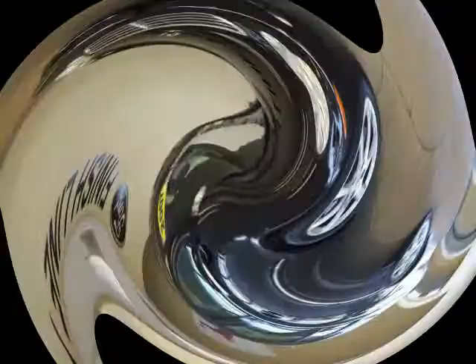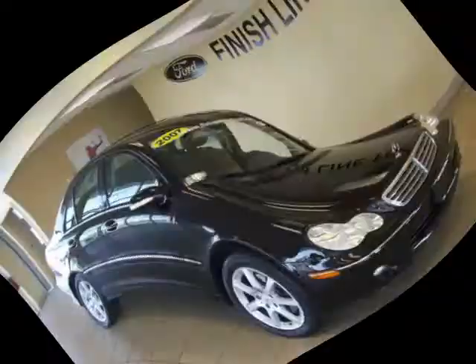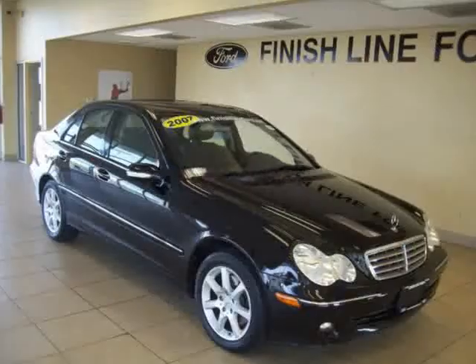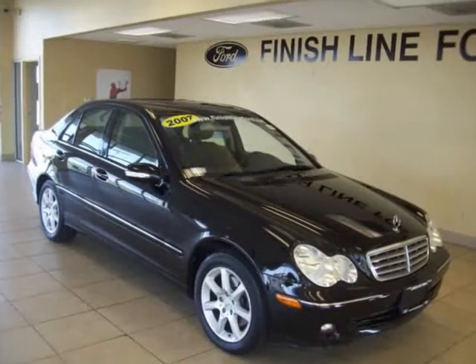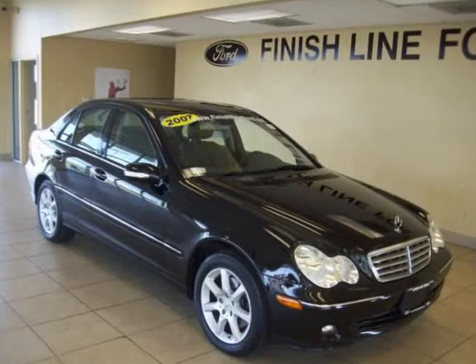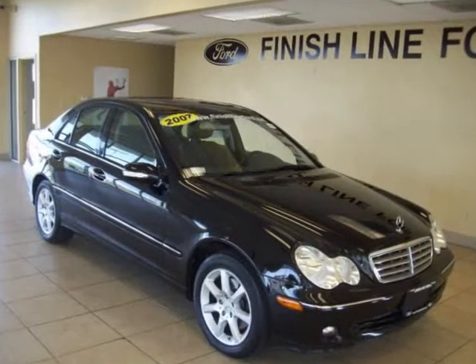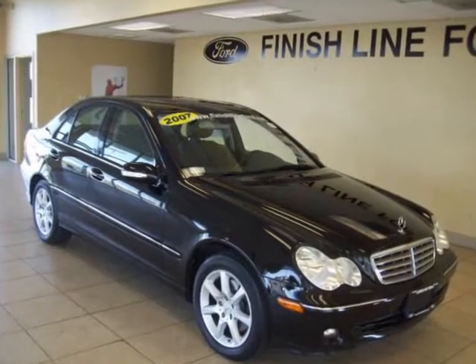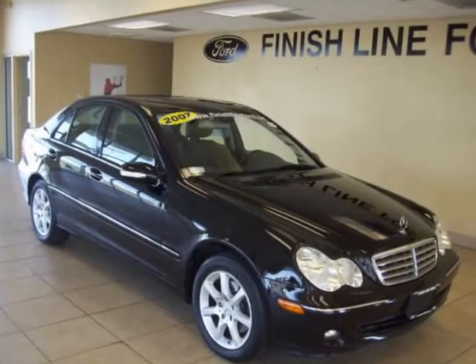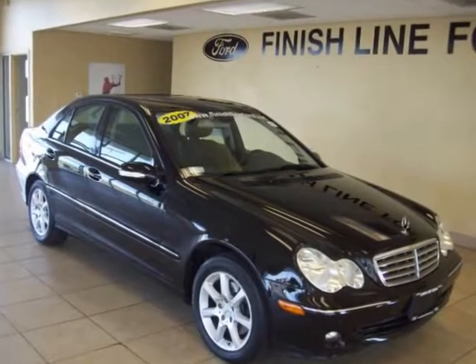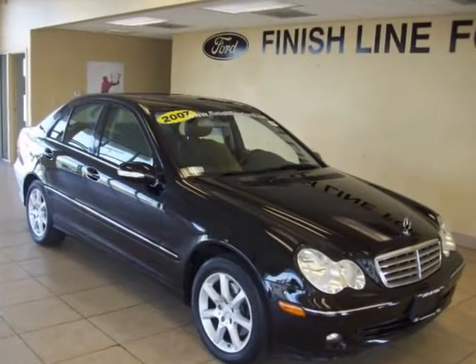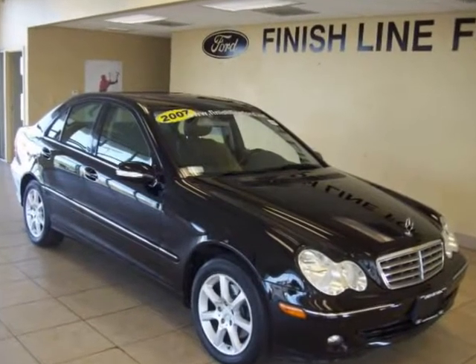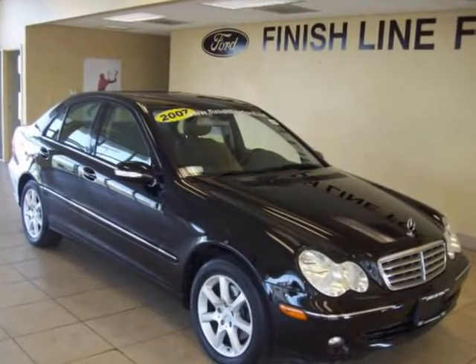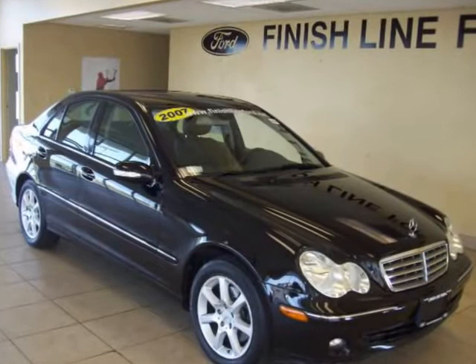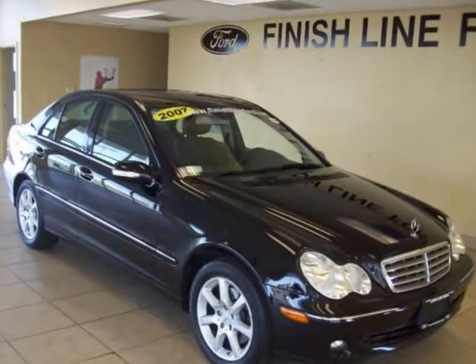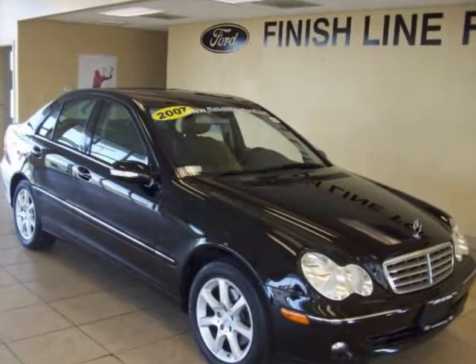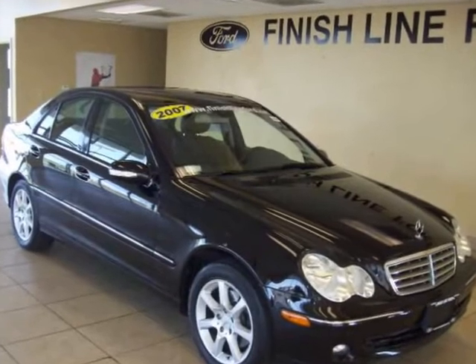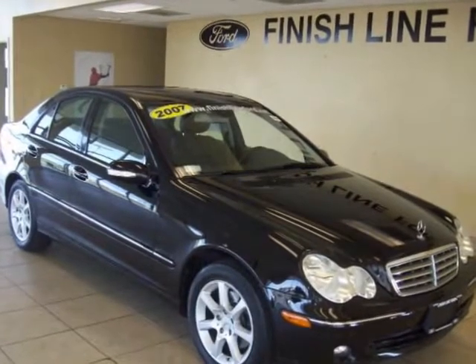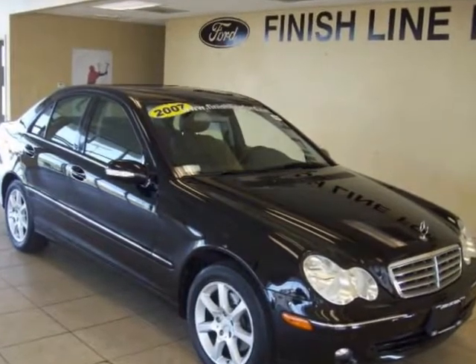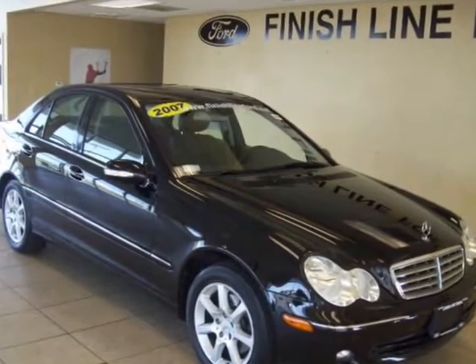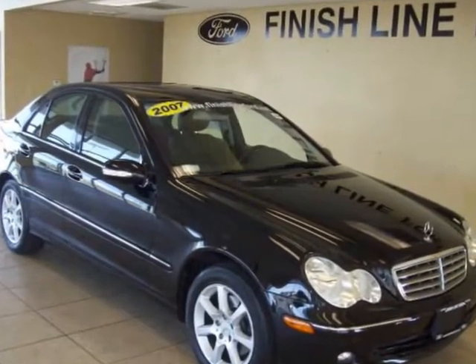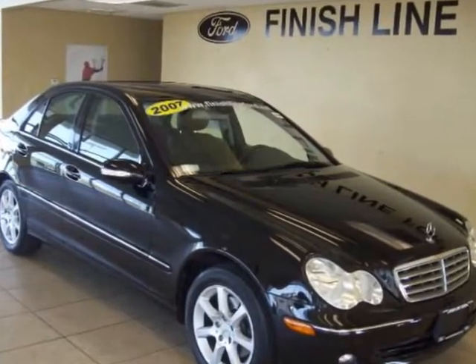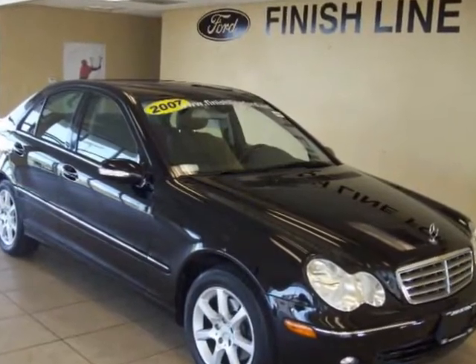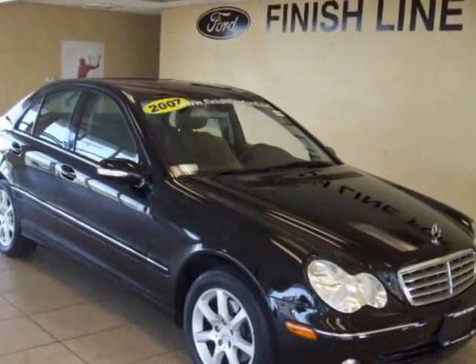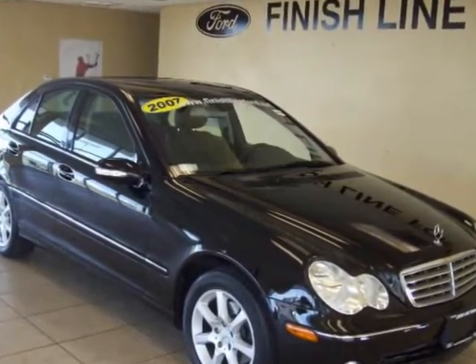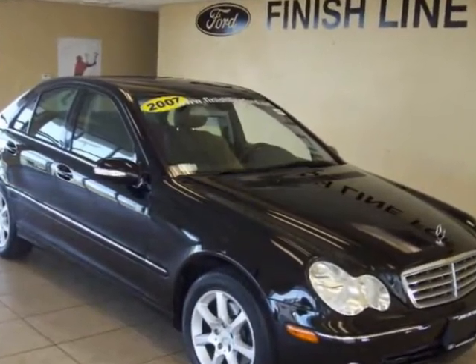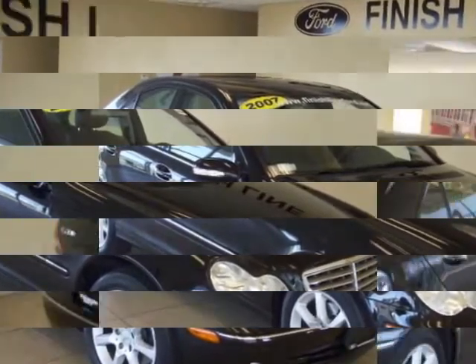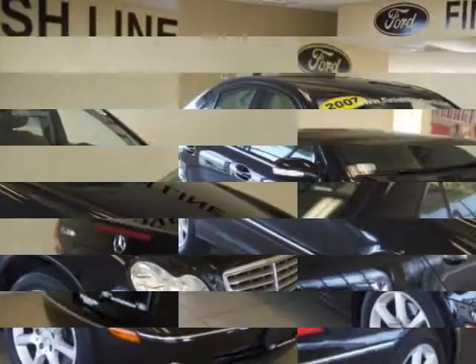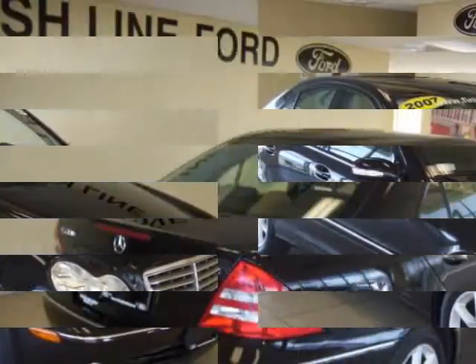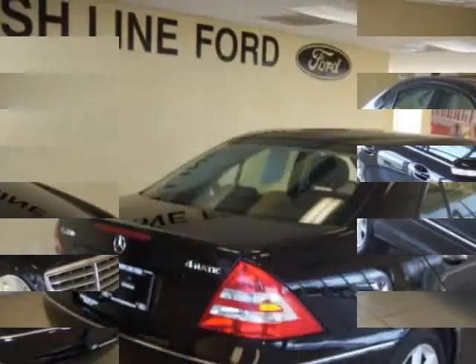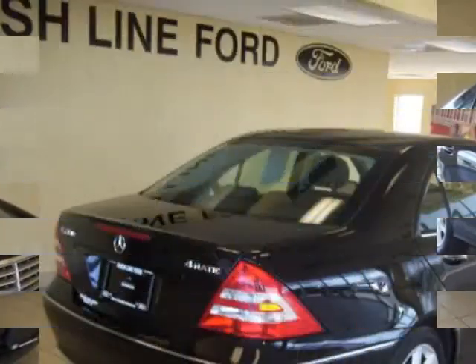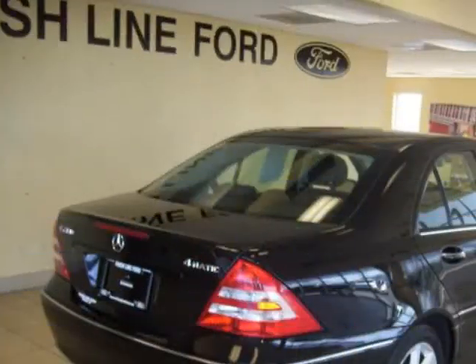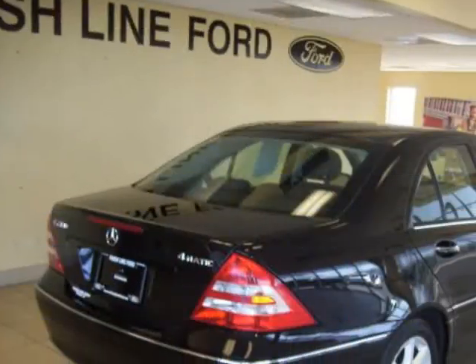If I had the money, this is the car I would buy and keep for myself, but I don't, so it's your lucky day.